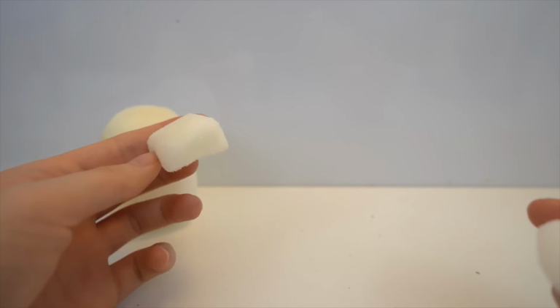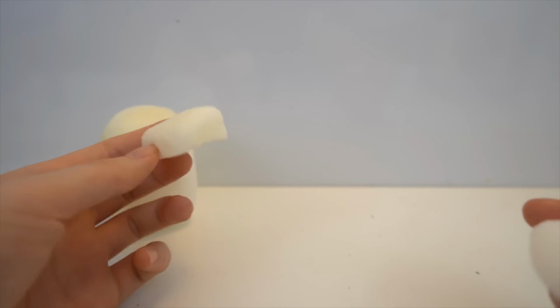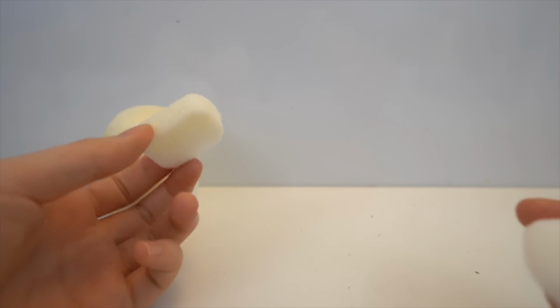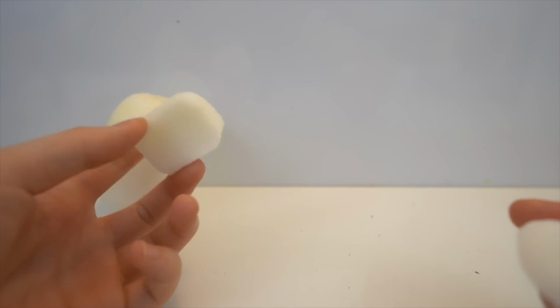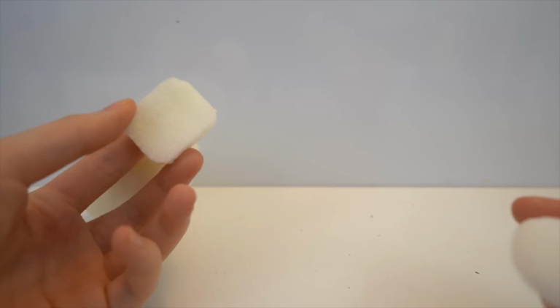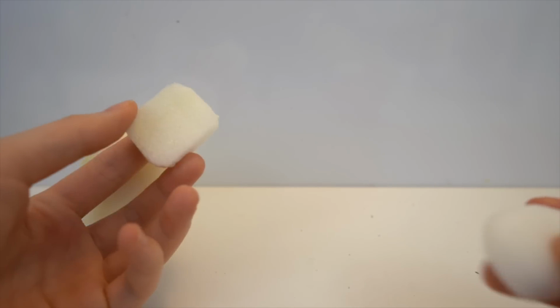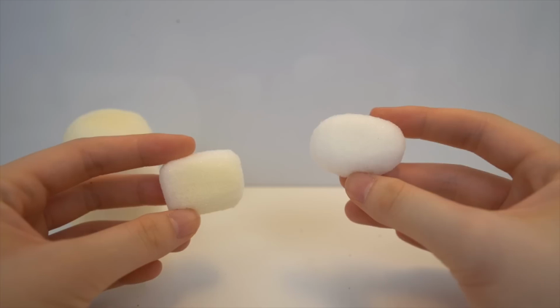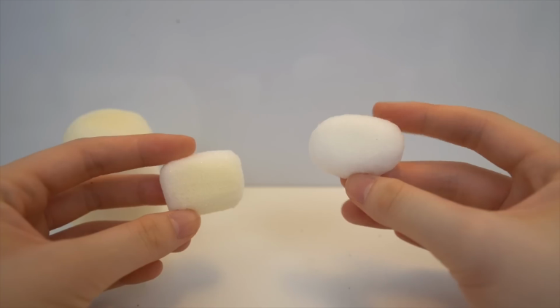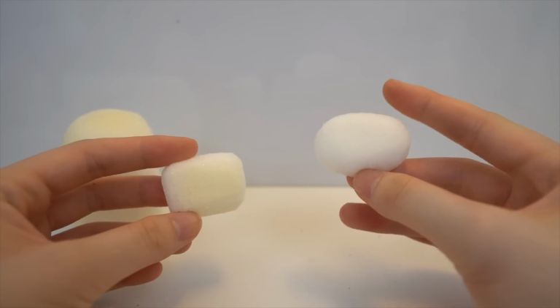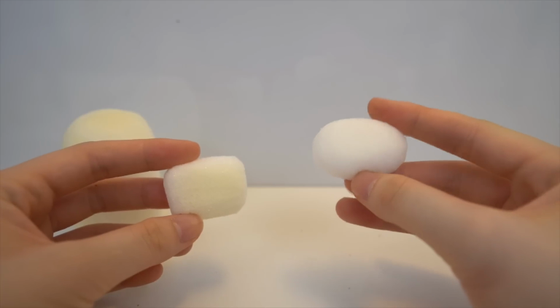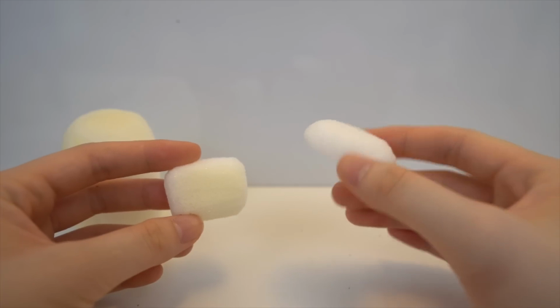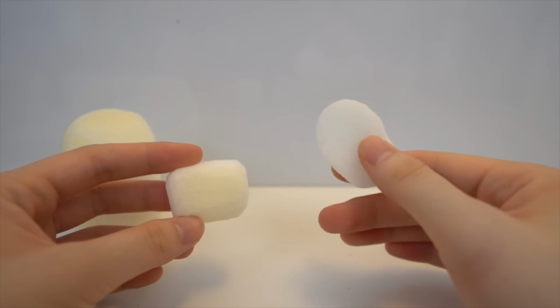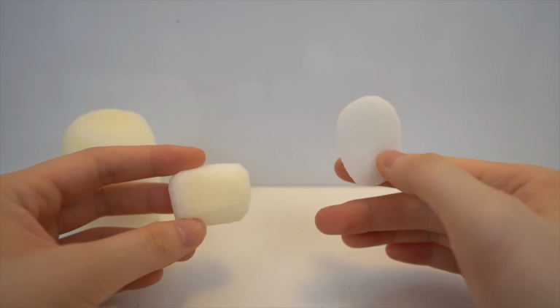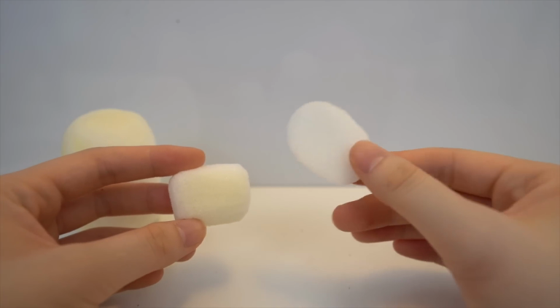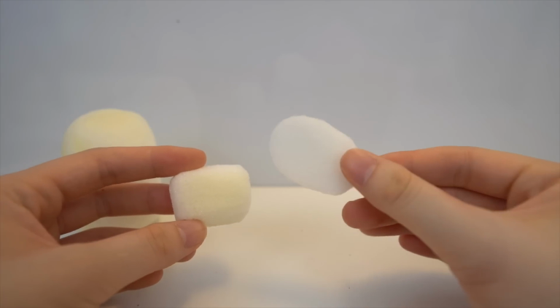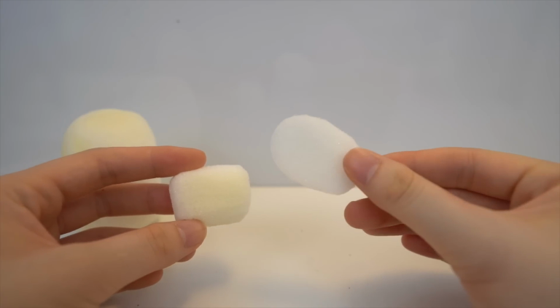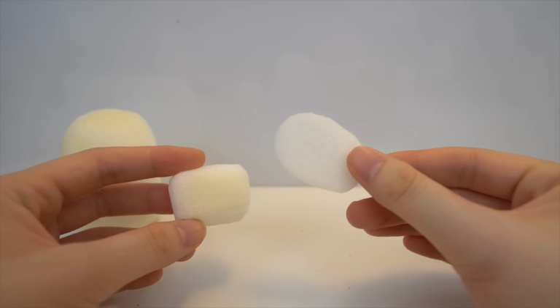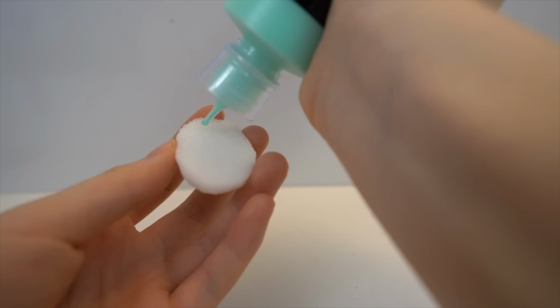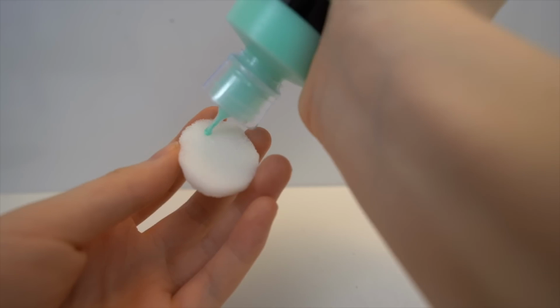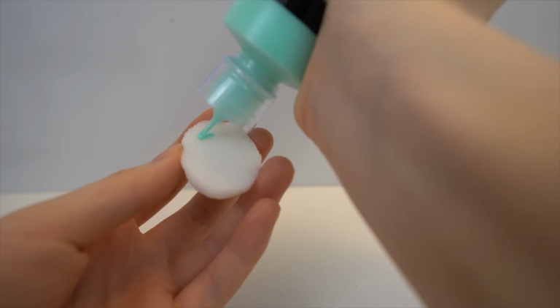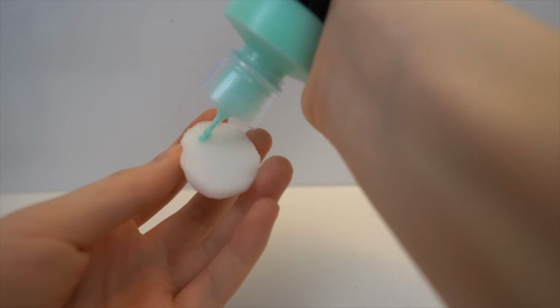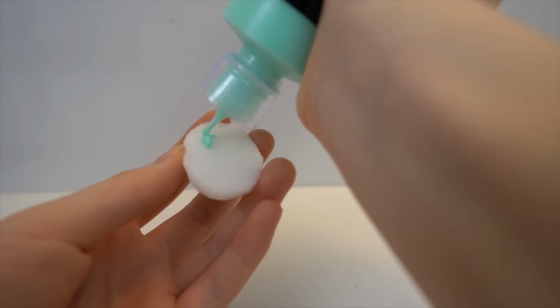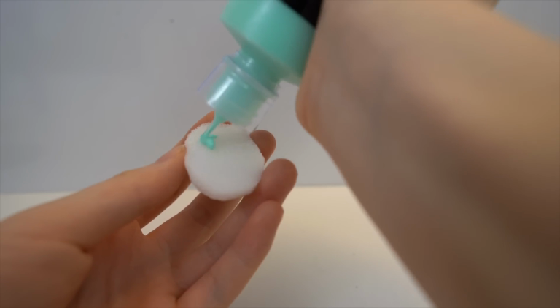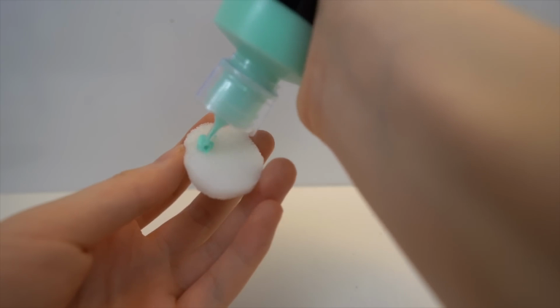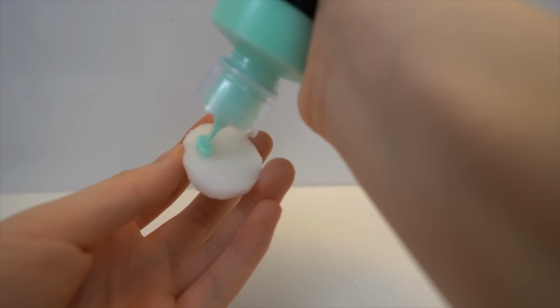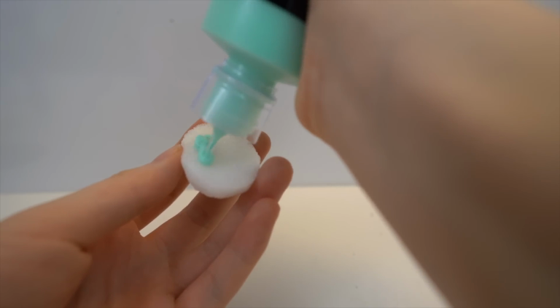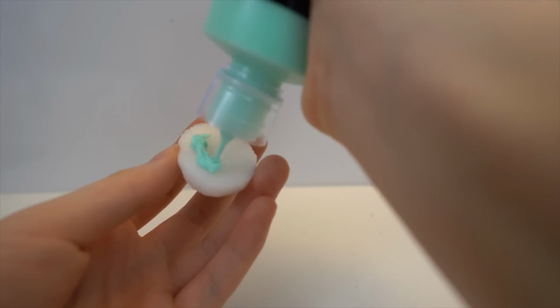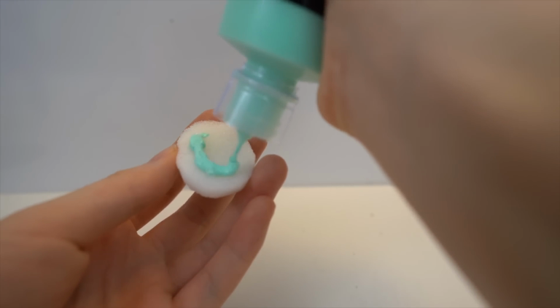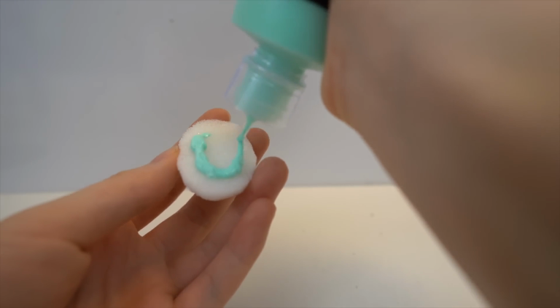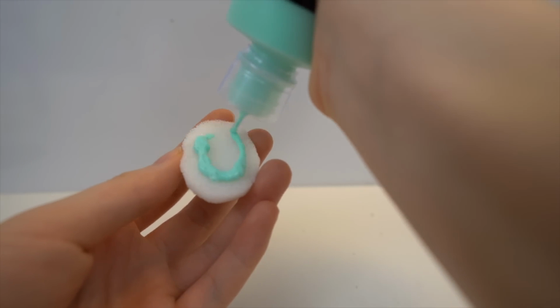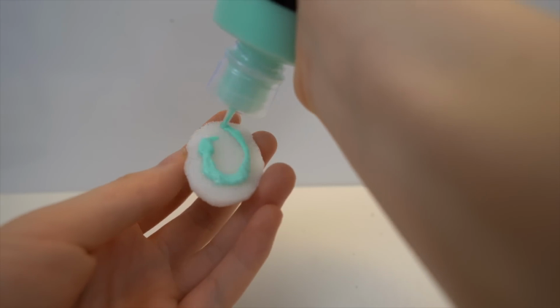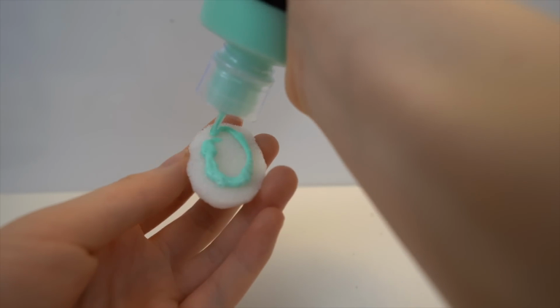For the oxygen tank you want to cut out a square, and for the visor you want to cut out an oval. I'm gluing these two pieces on with puffy paint.